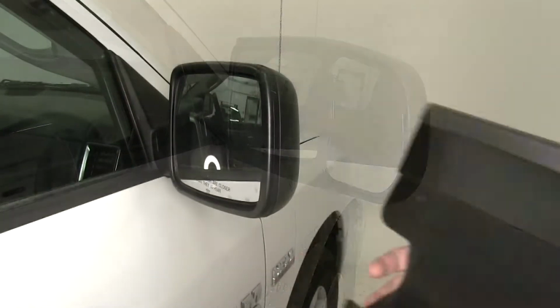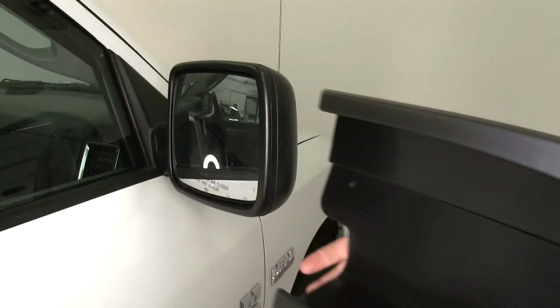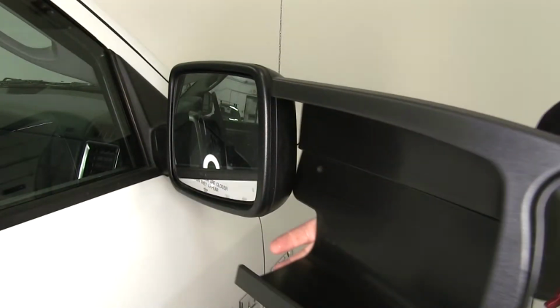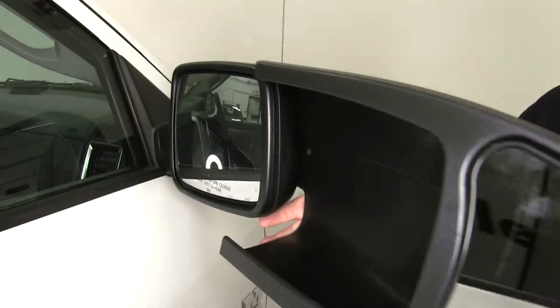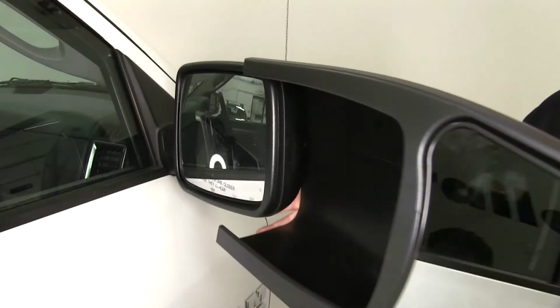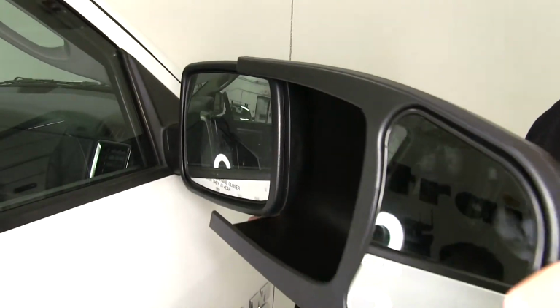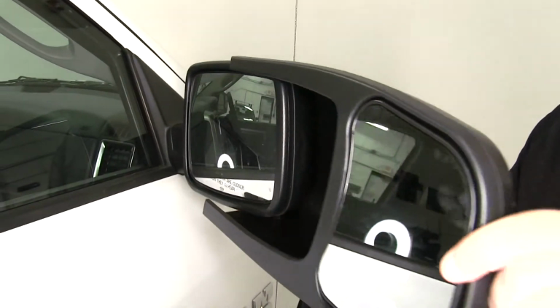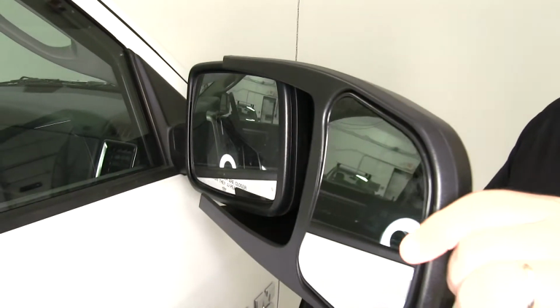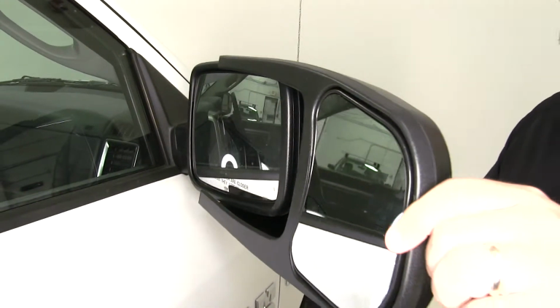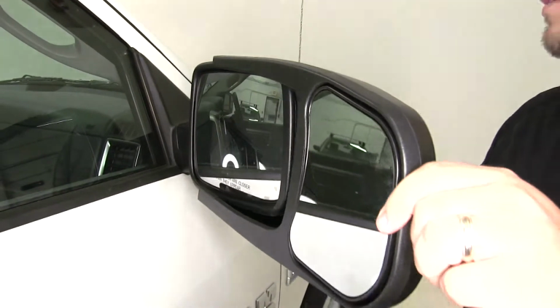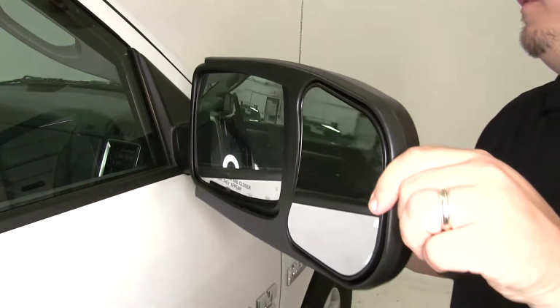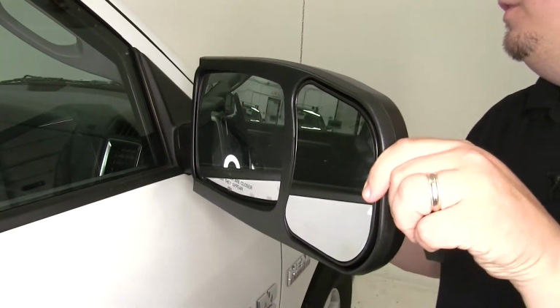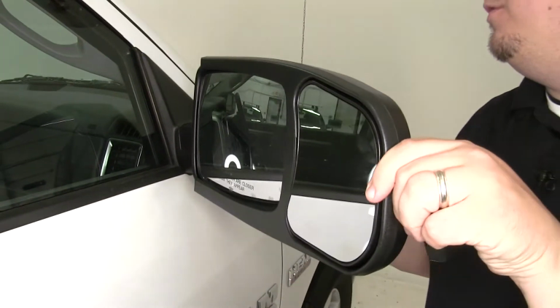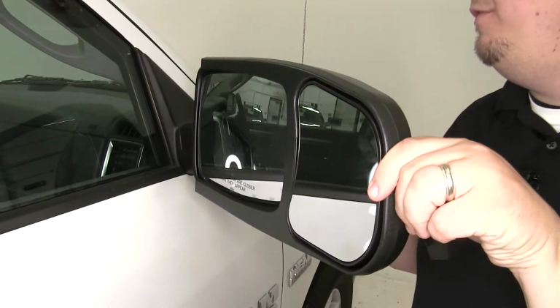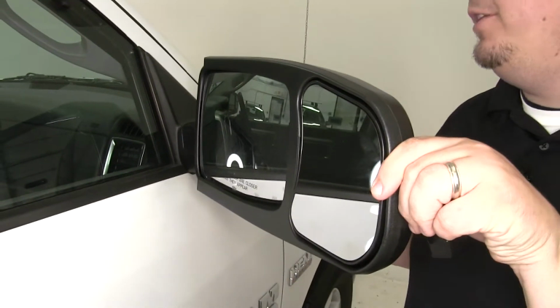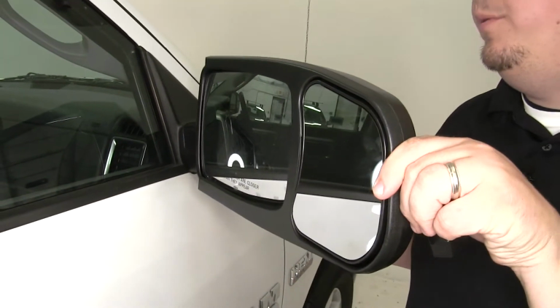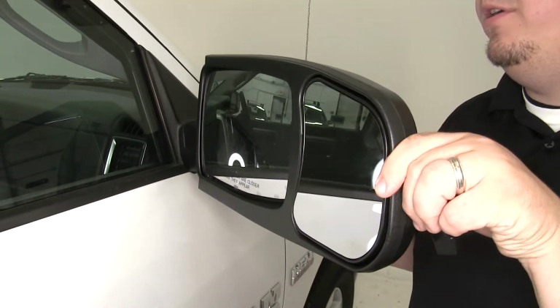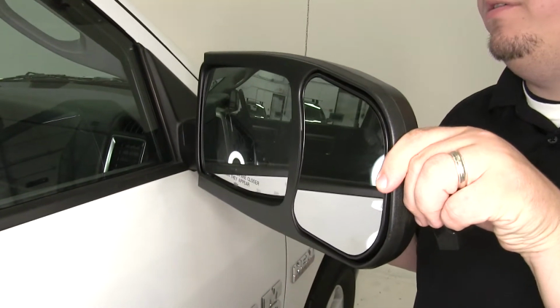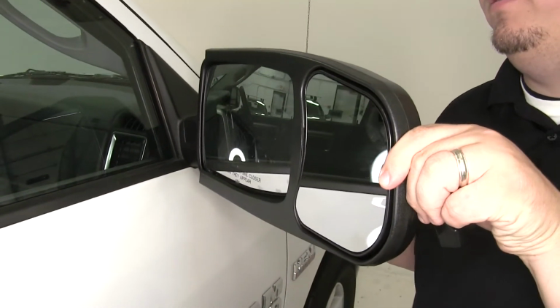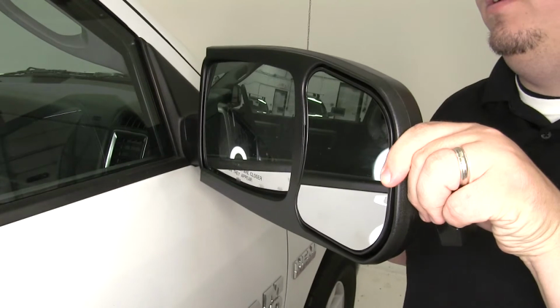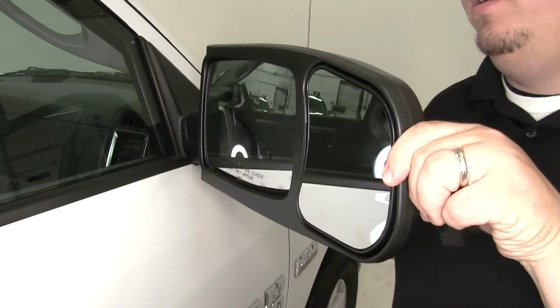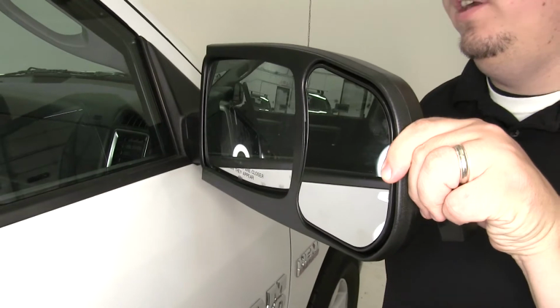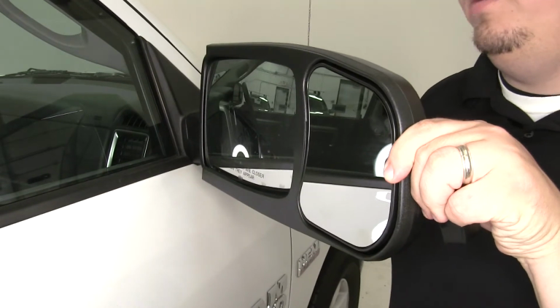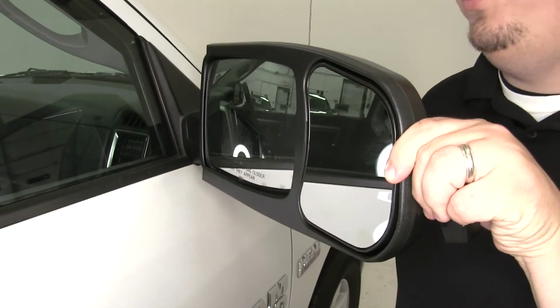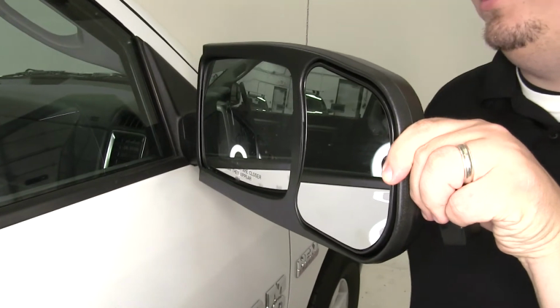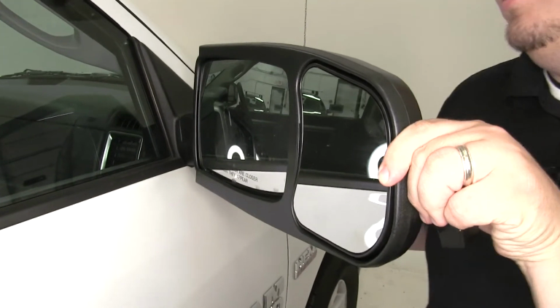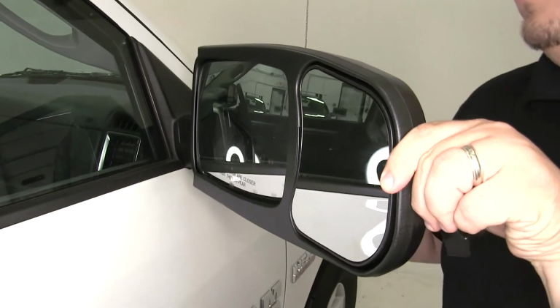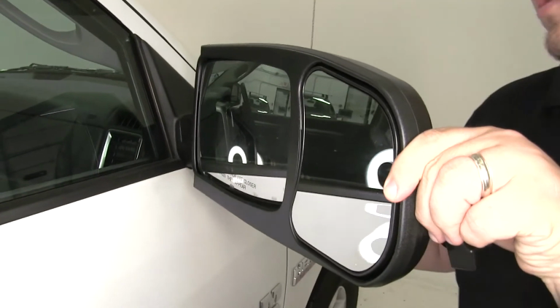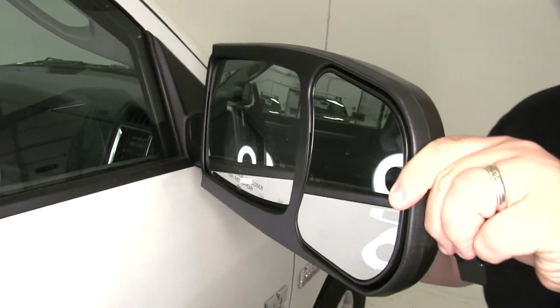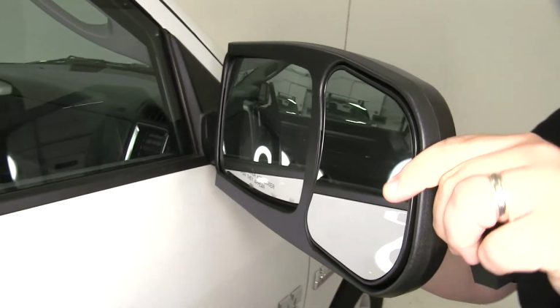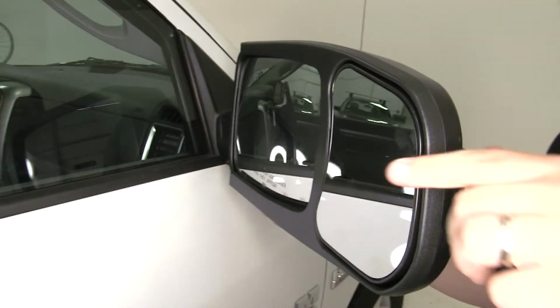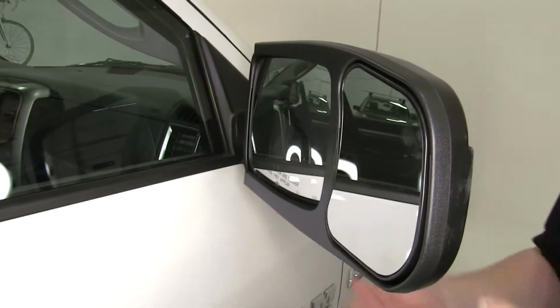We'll take our mirror, fit it over our factory mirror, pushing it all the way into position.